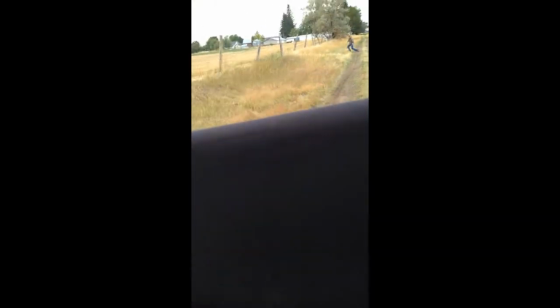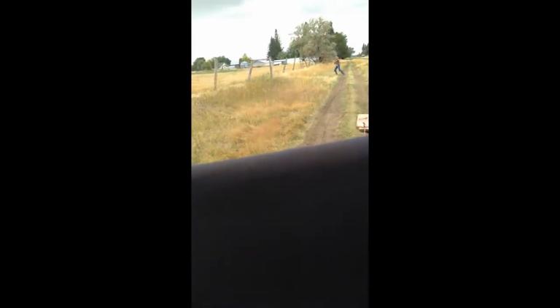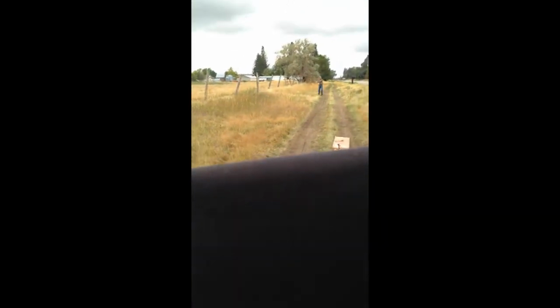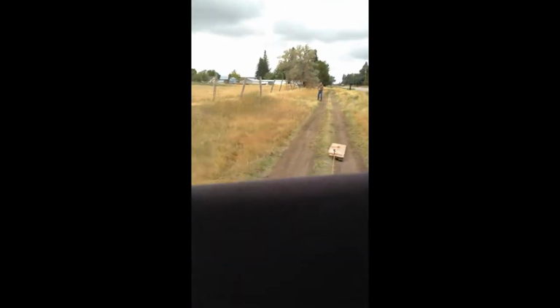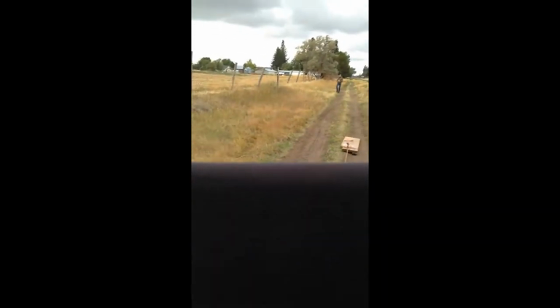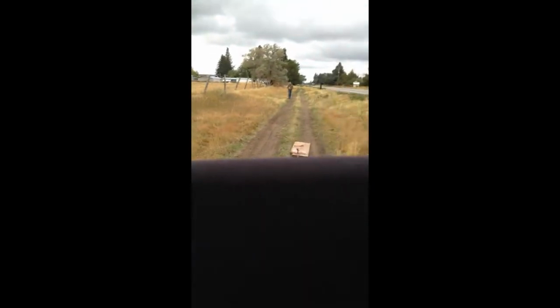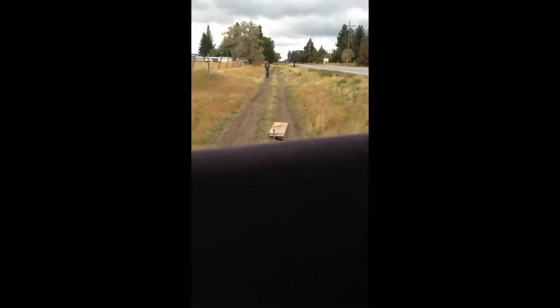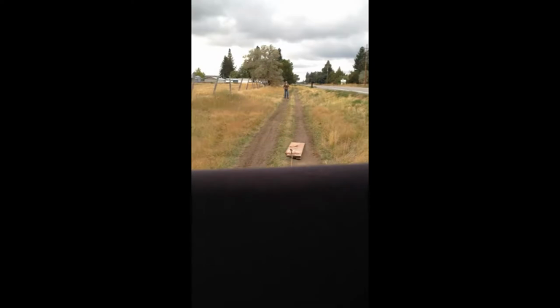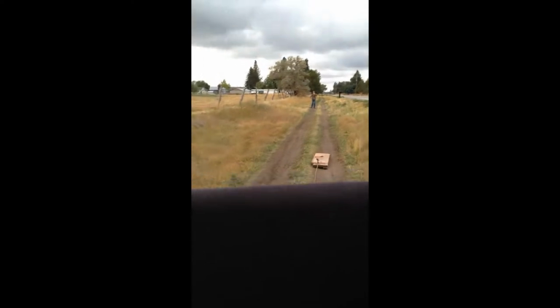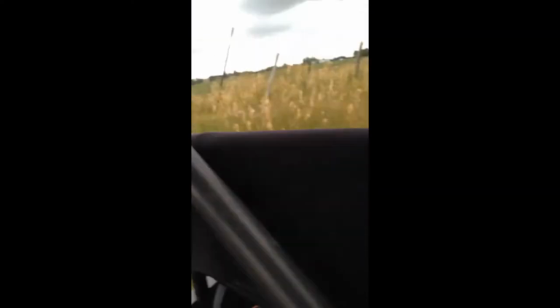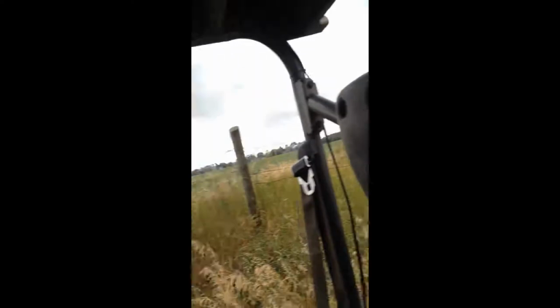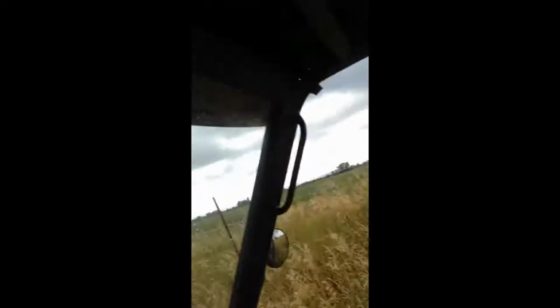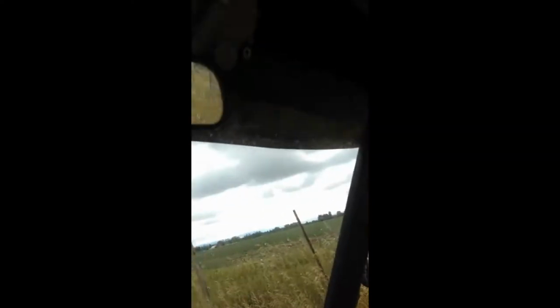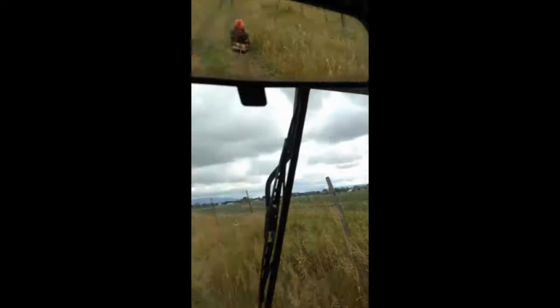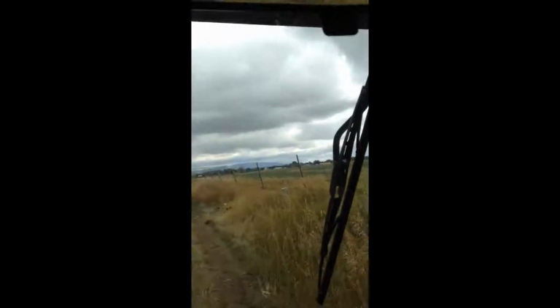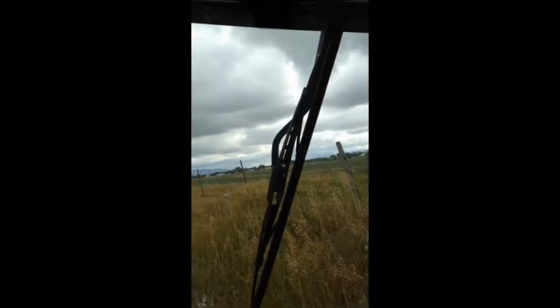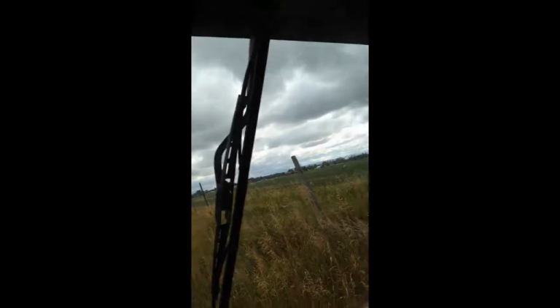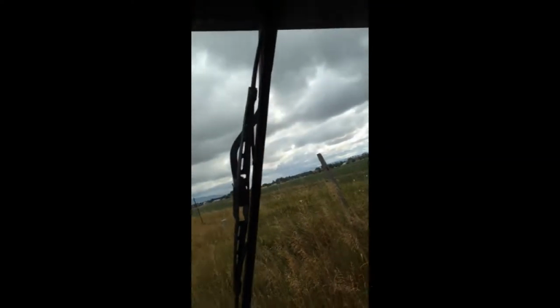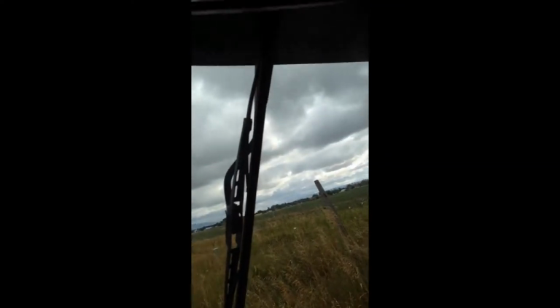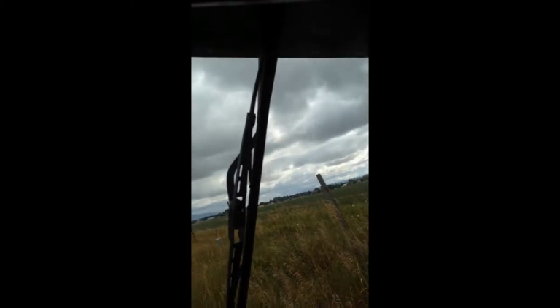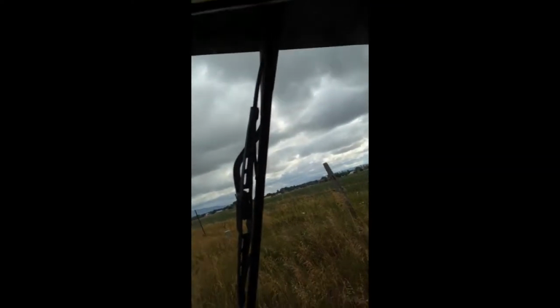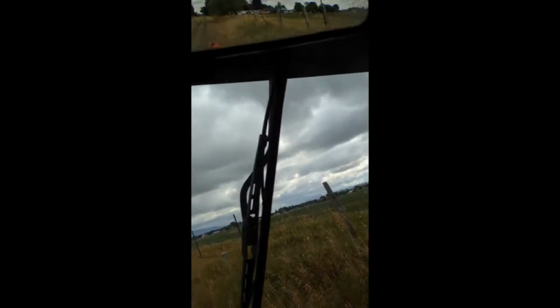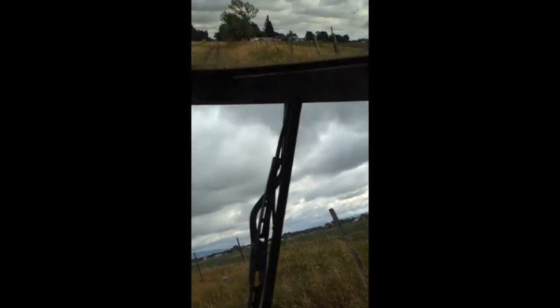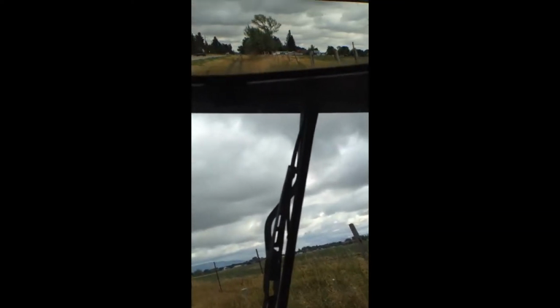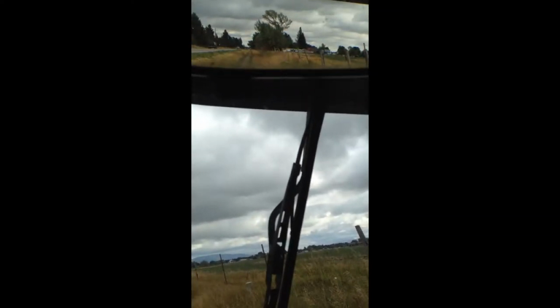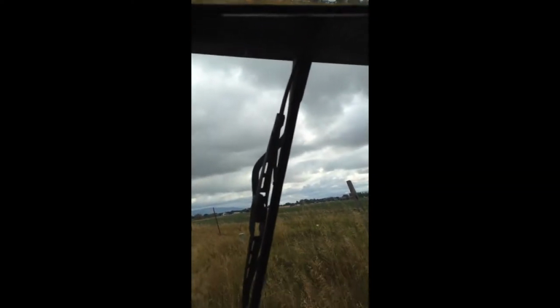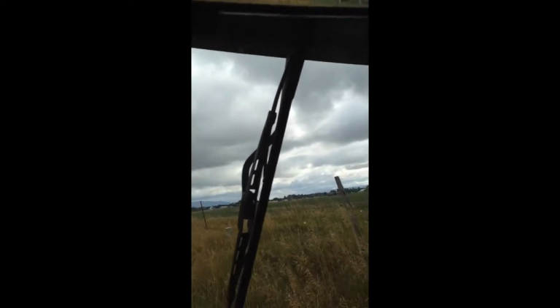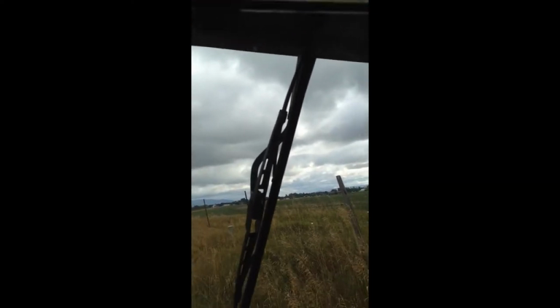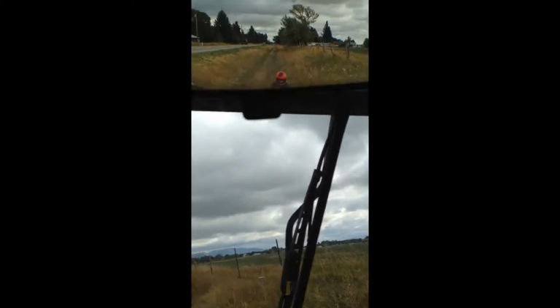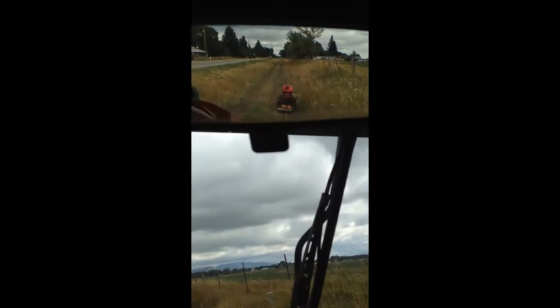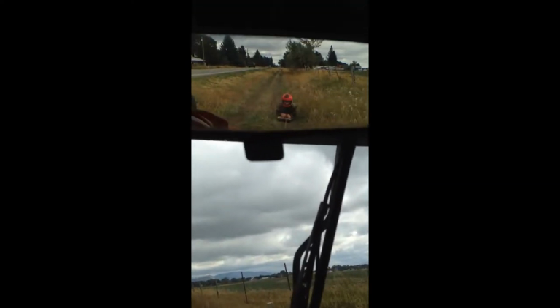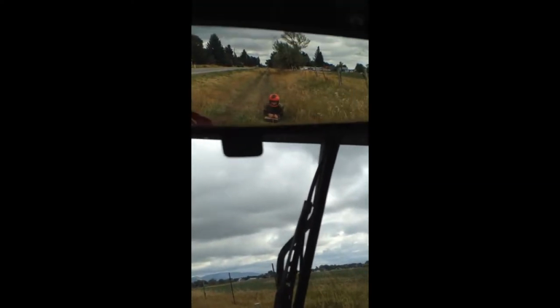There goes Cody. We're going to jump him off this thing and he doesn't even know it.